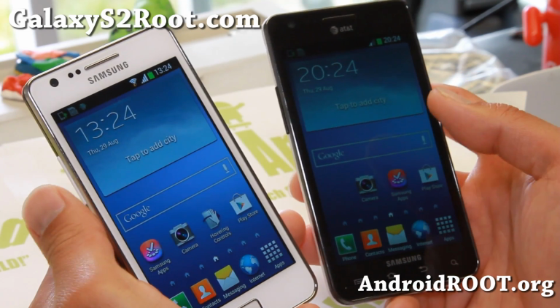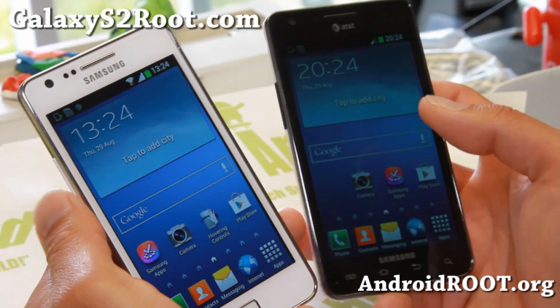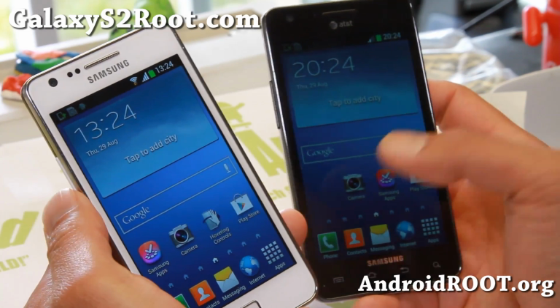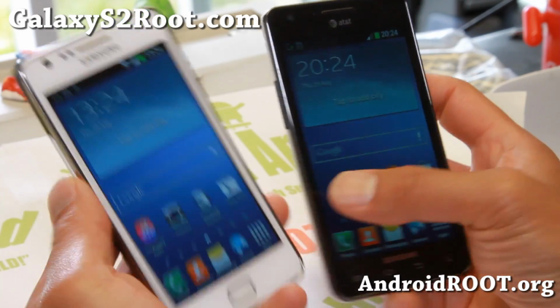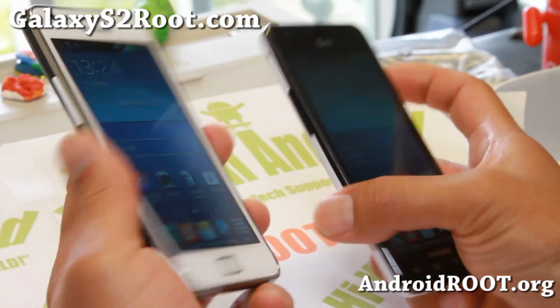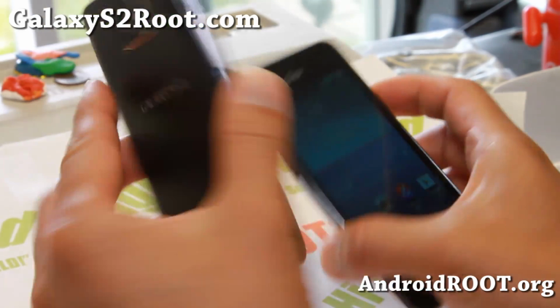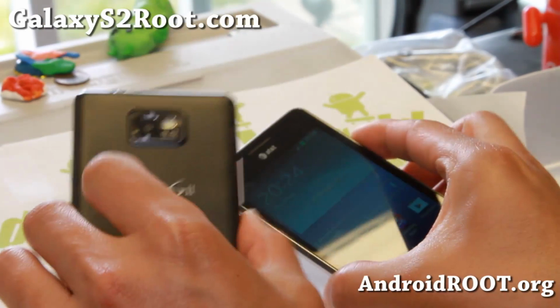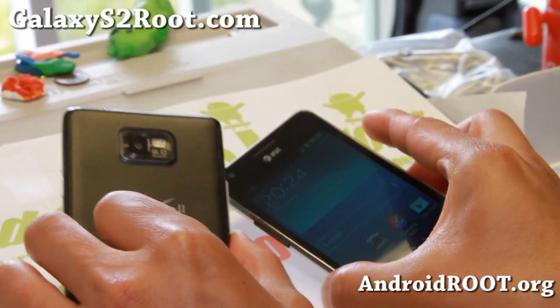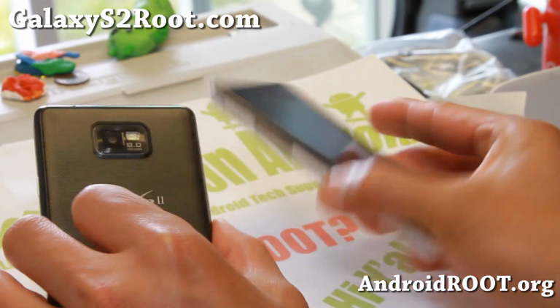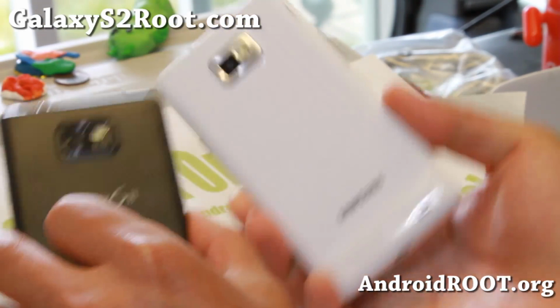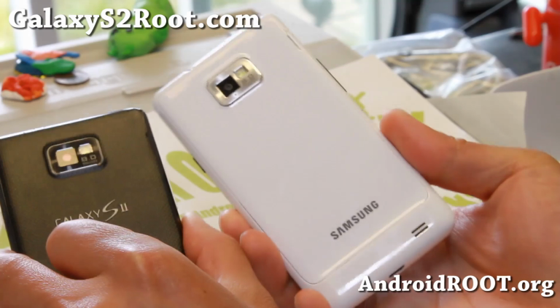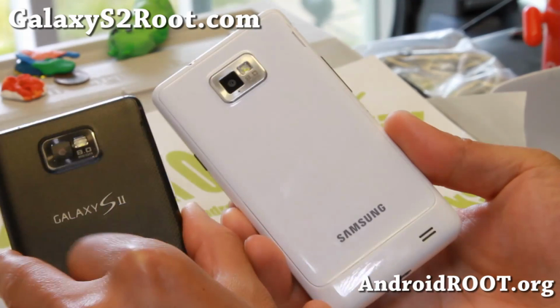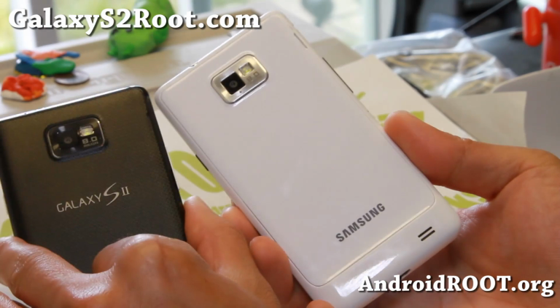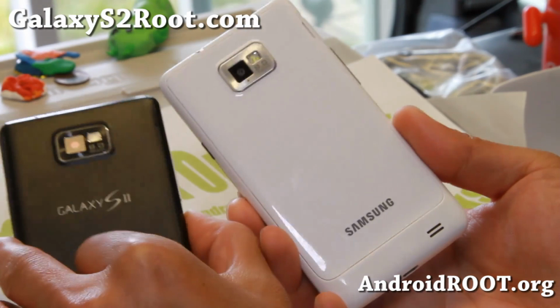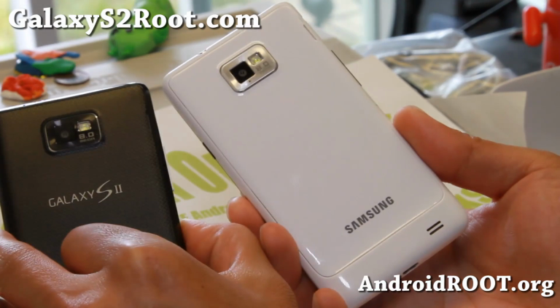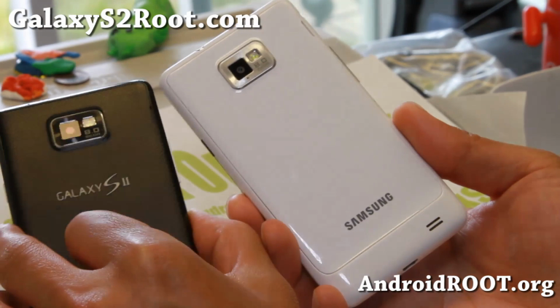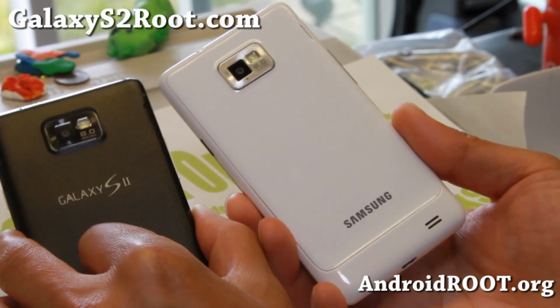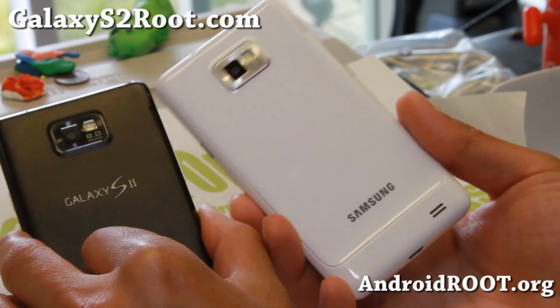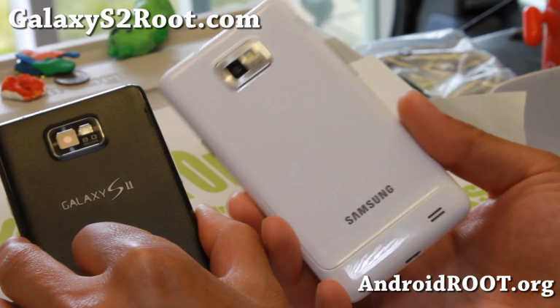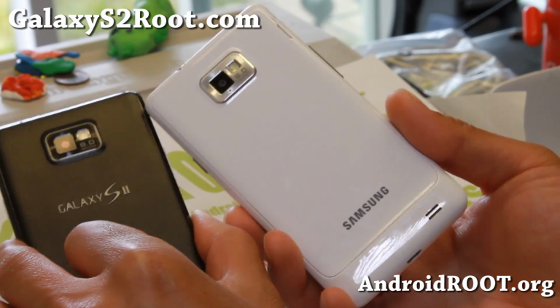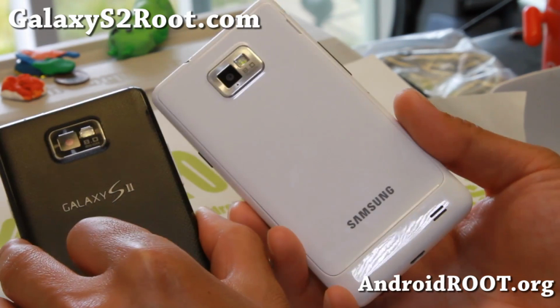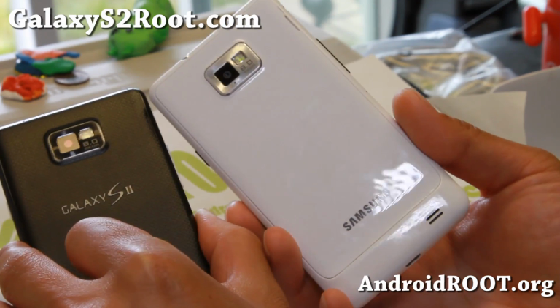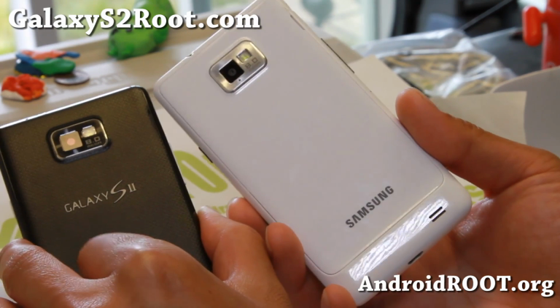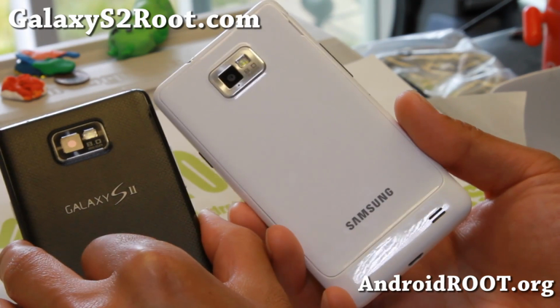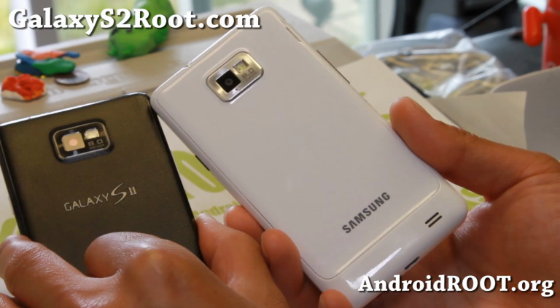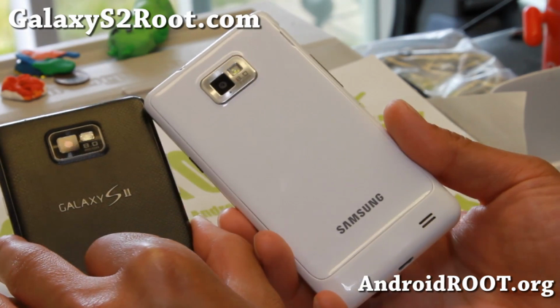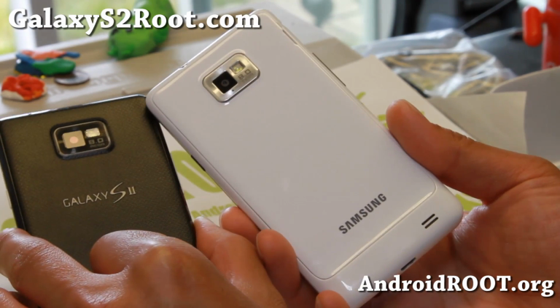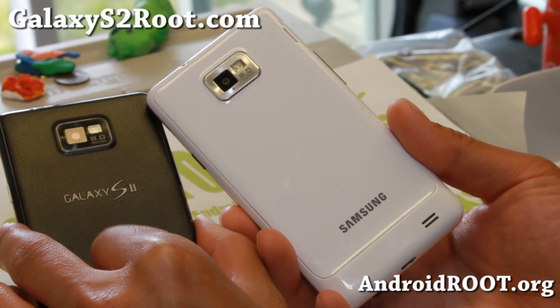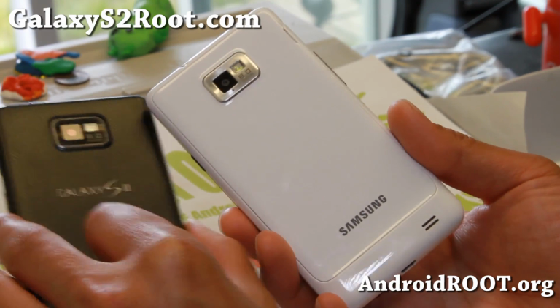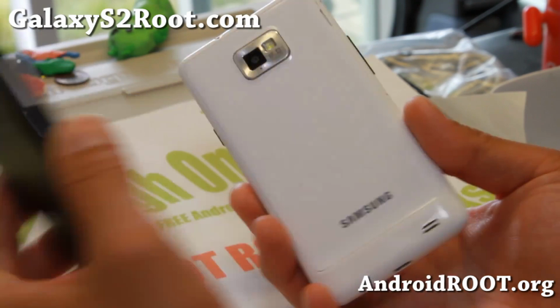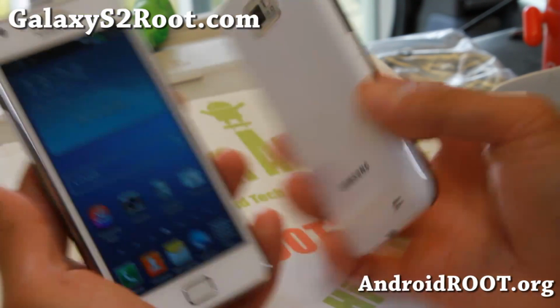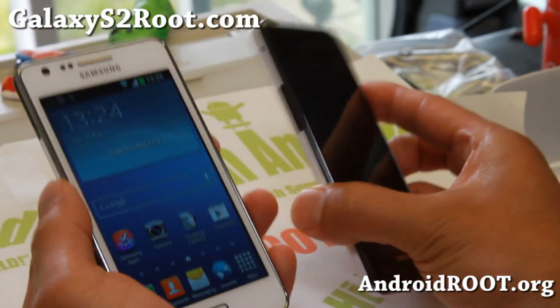Galaxy S2 owners, don't forget to sign up for my email list at galaxys2root.com. I also have galaxys4root.com if you did buy a Galaxy S4.